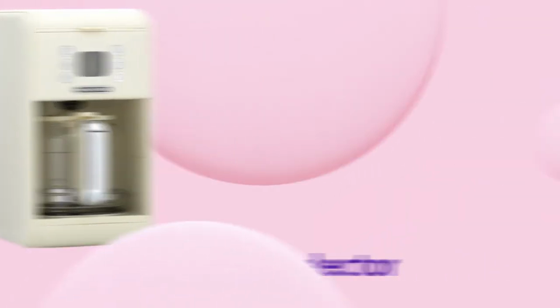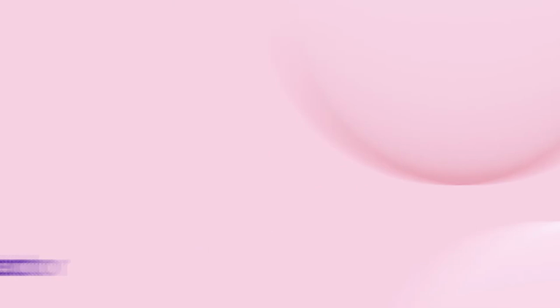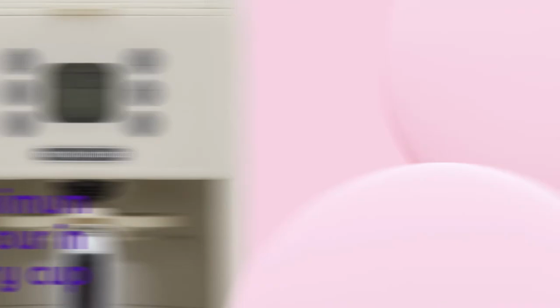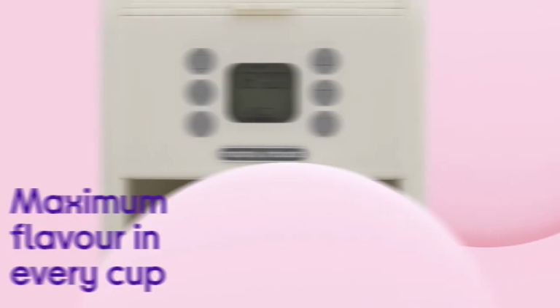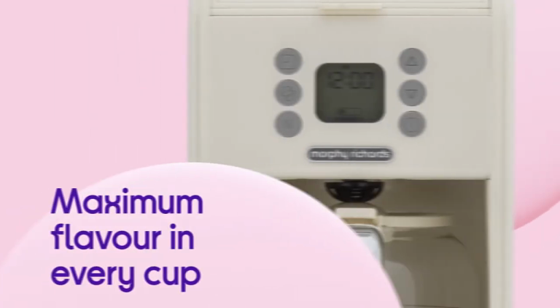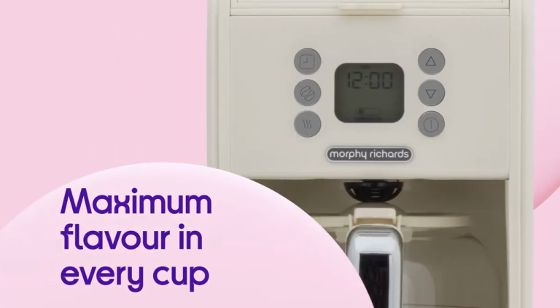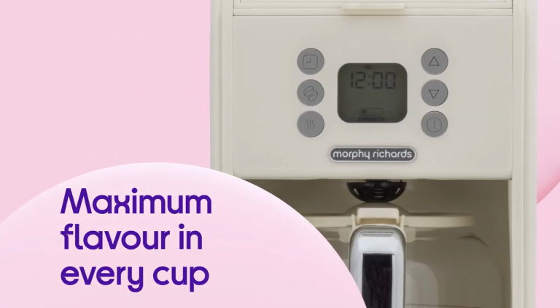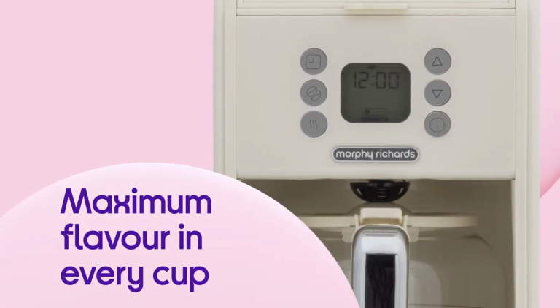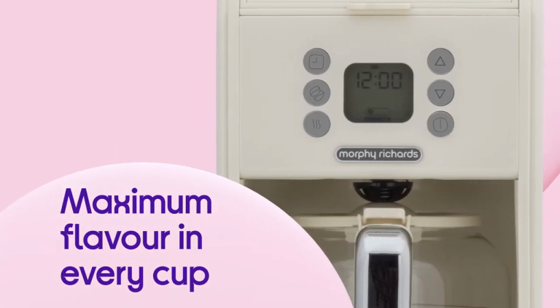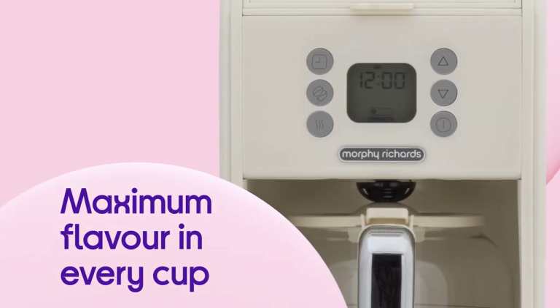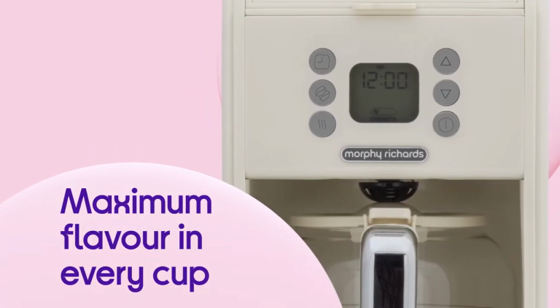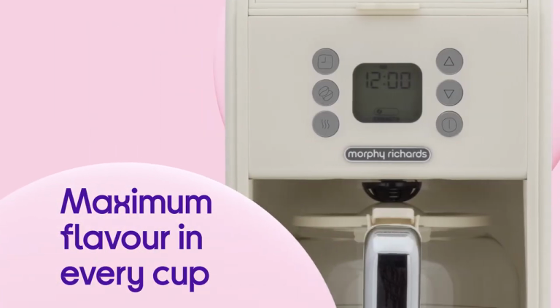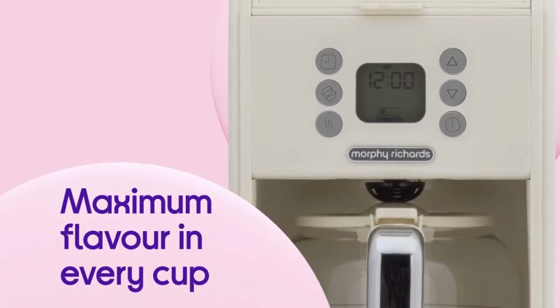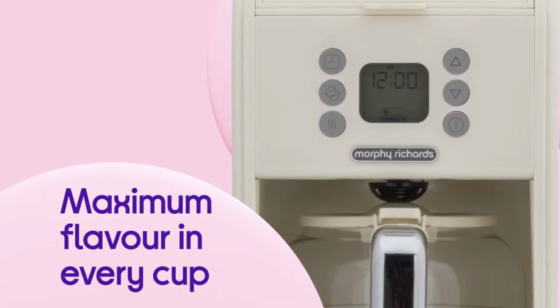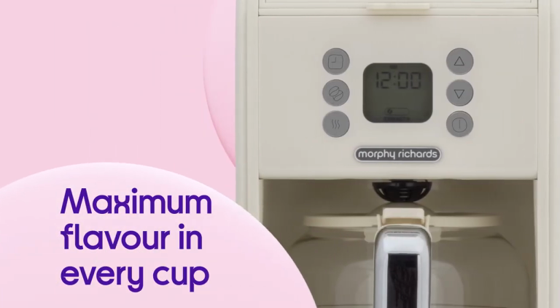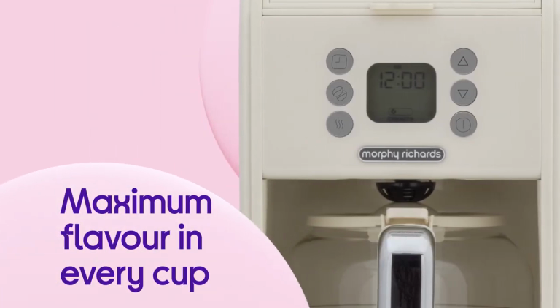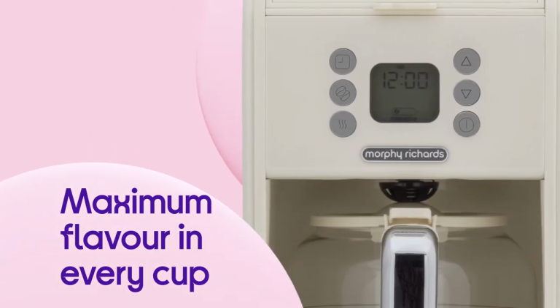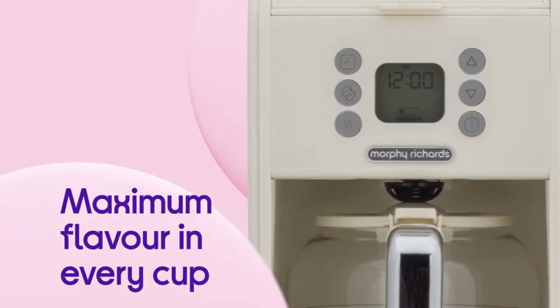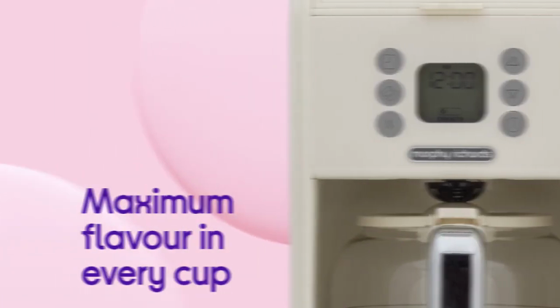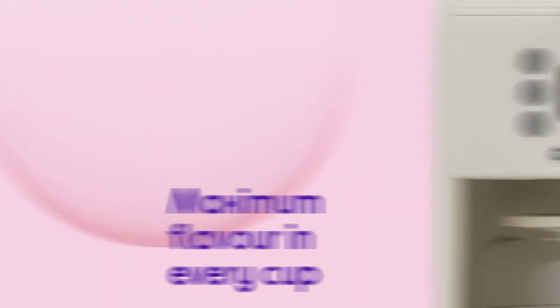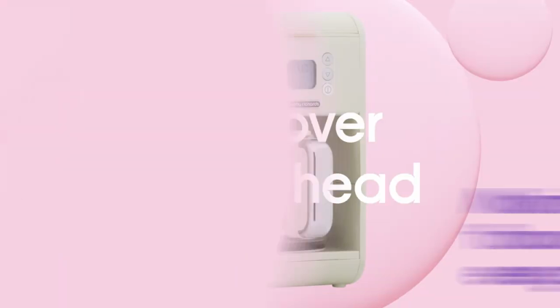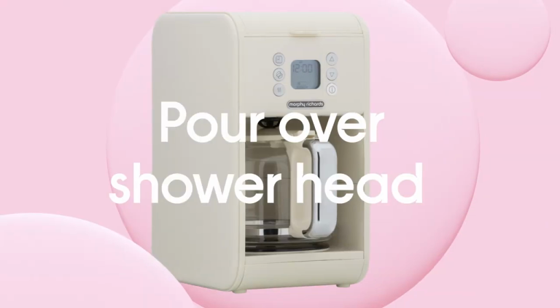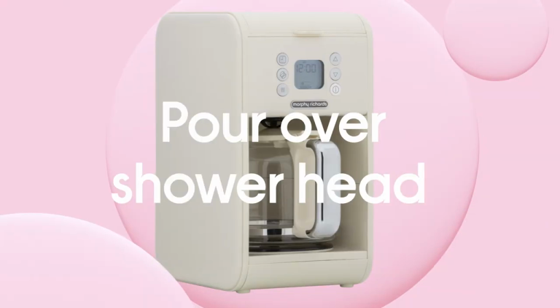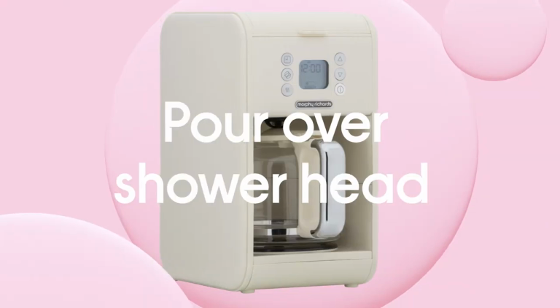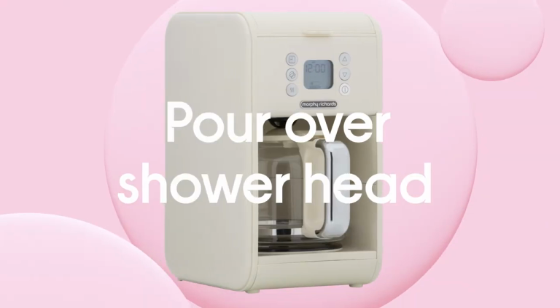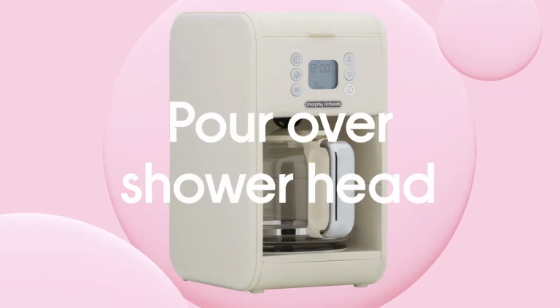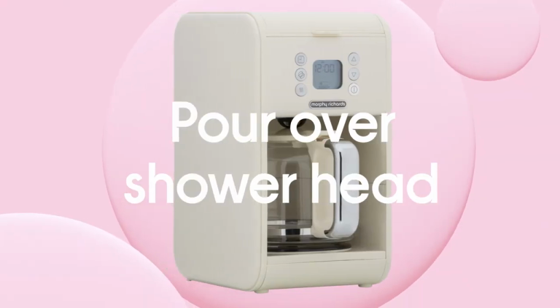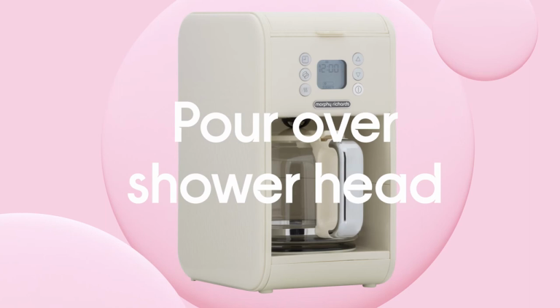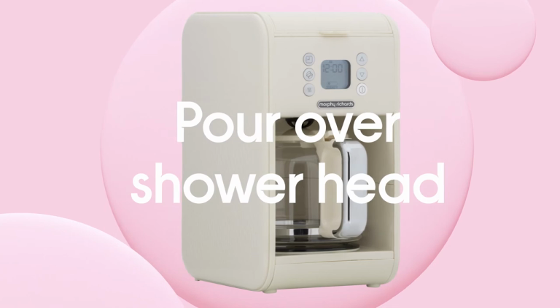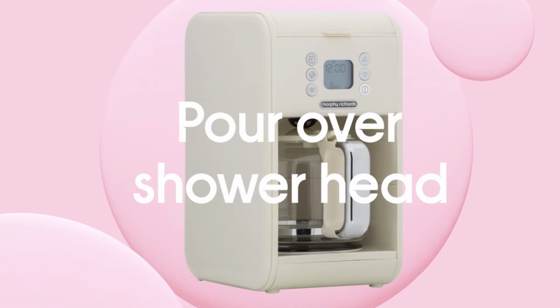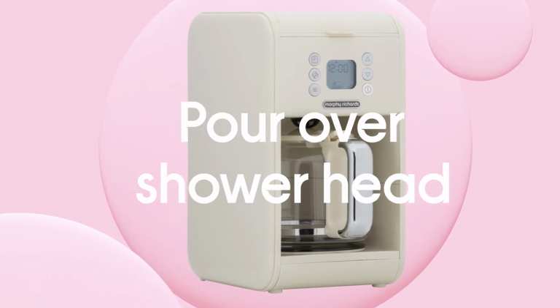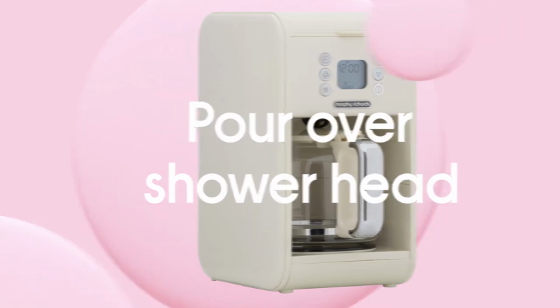Taste the maximum flavour in every cup, with full coverage ensured by the pour-over showerhead.